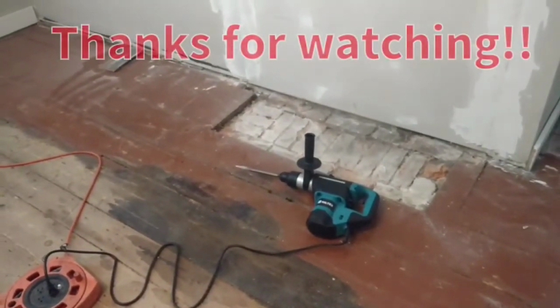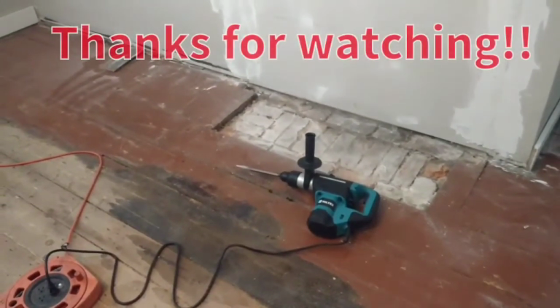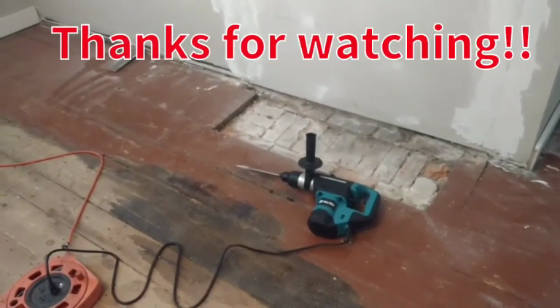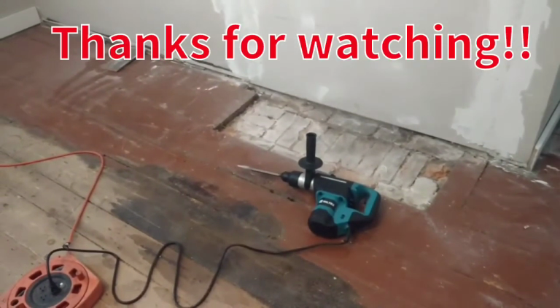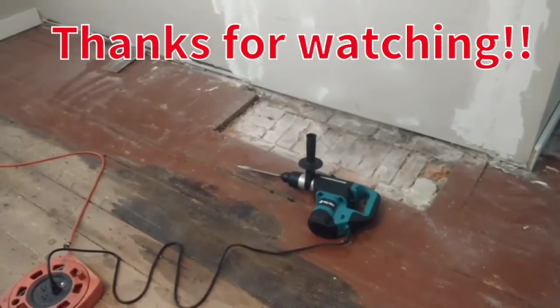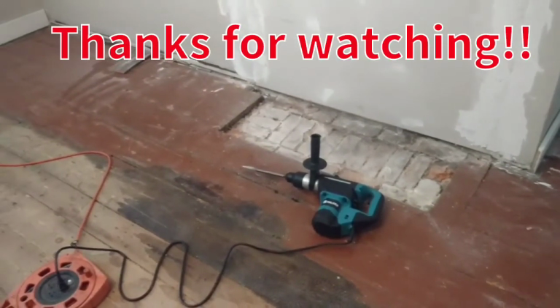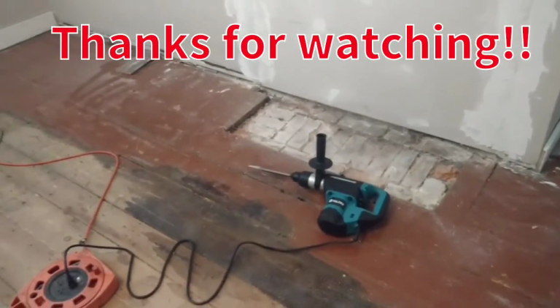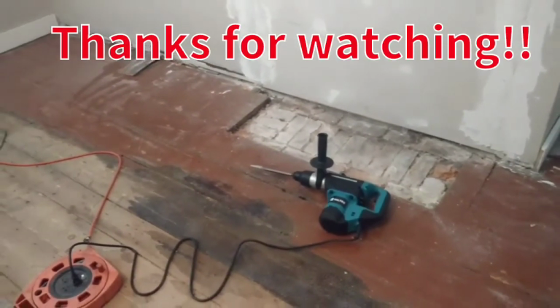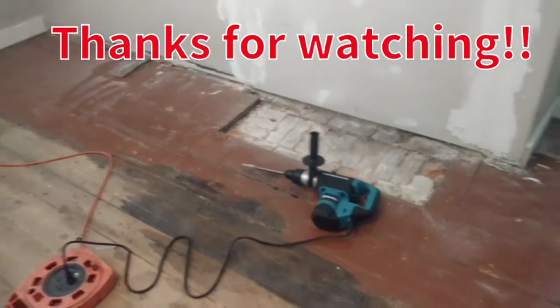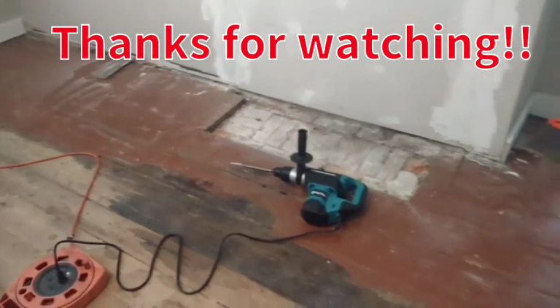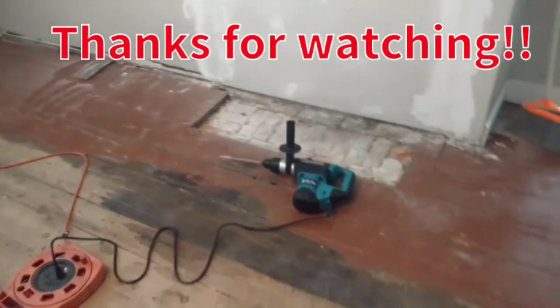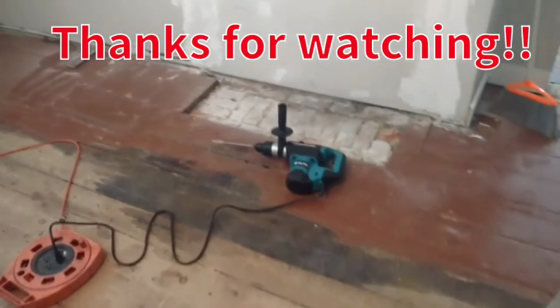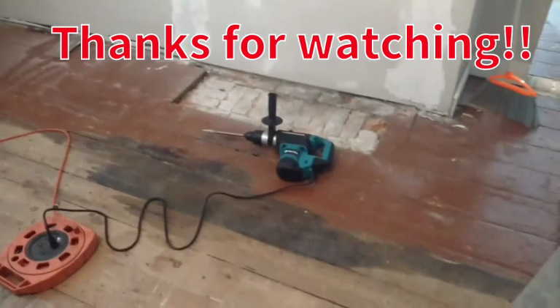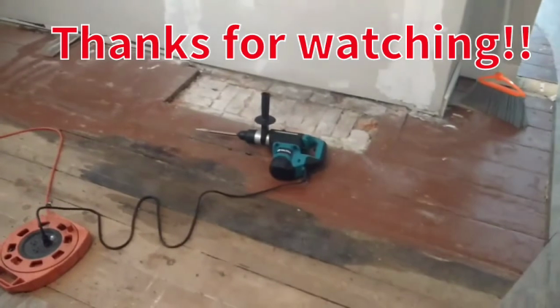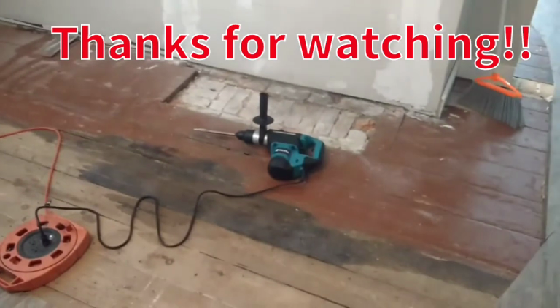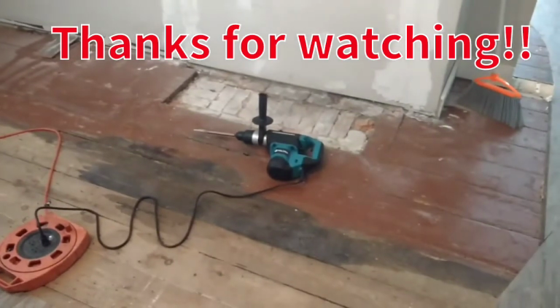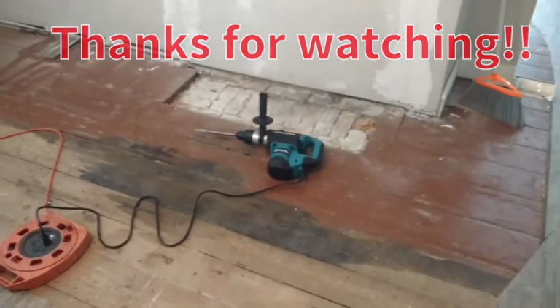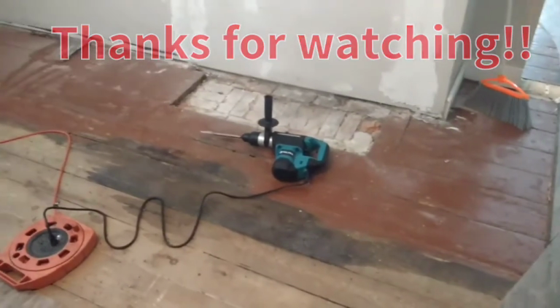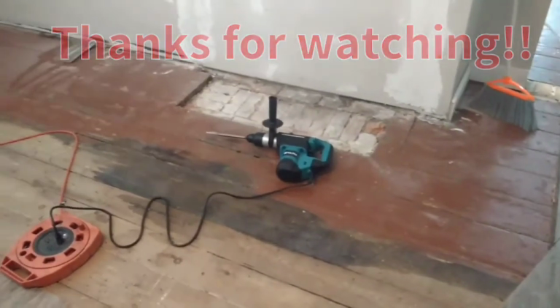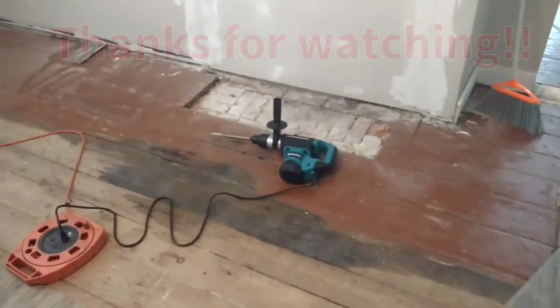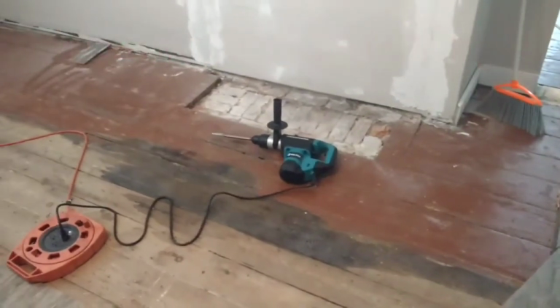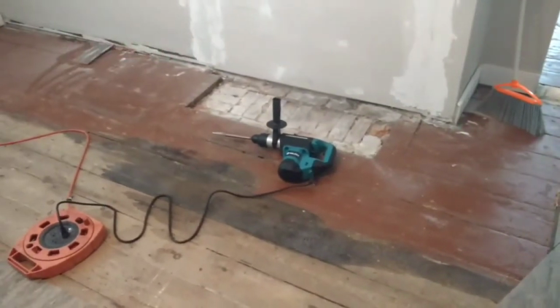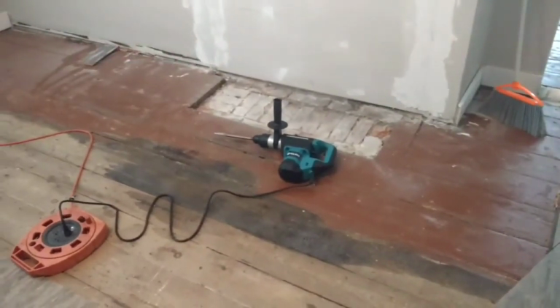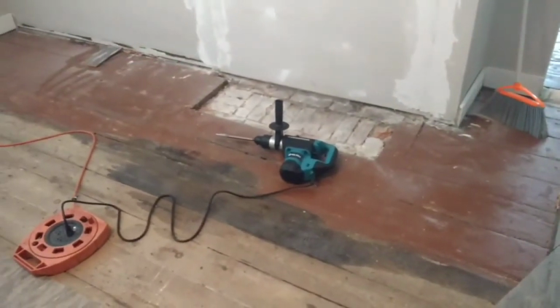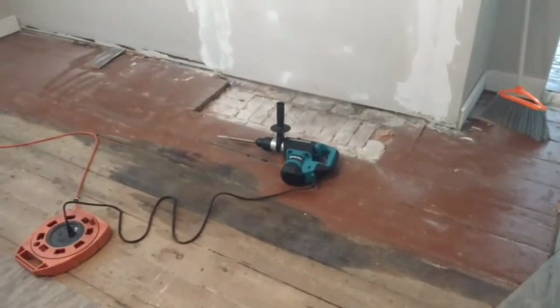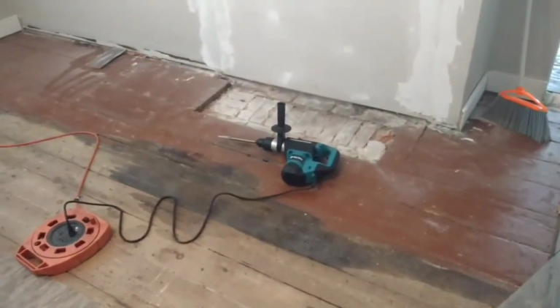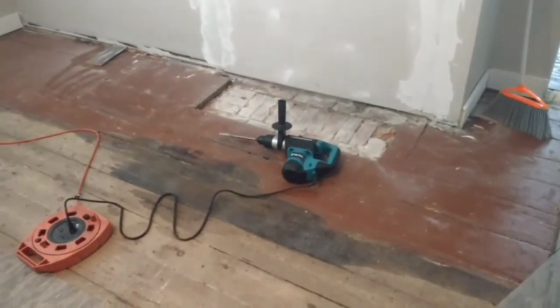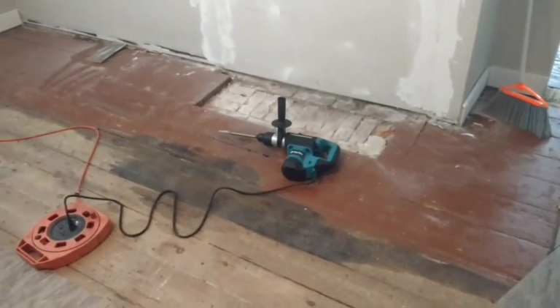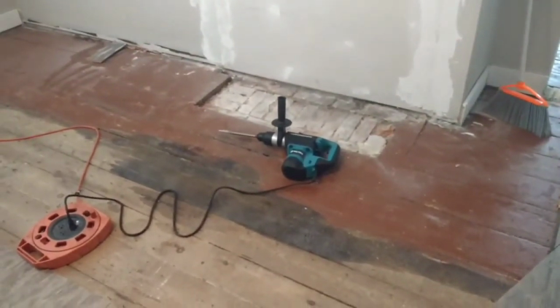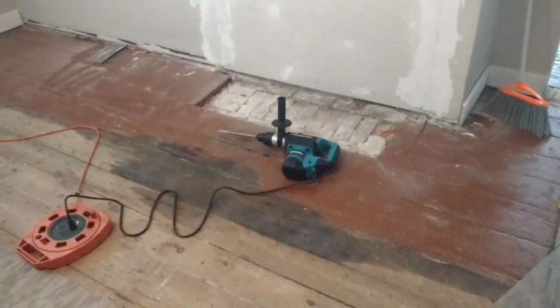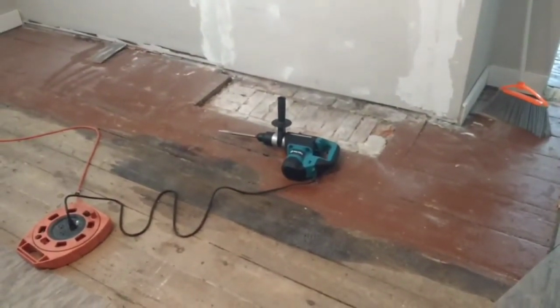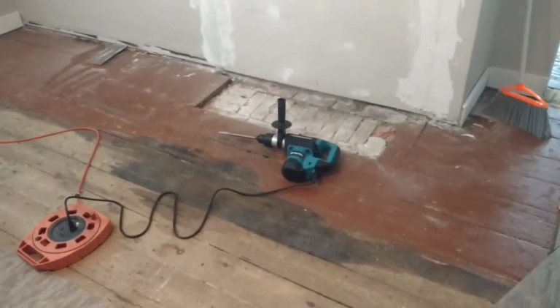And if you want to see future renovation videos, hit the subscribe. Thanks for watching. Take care.